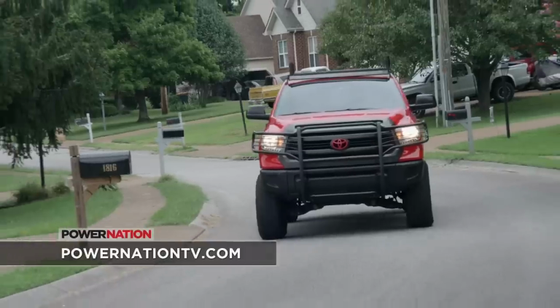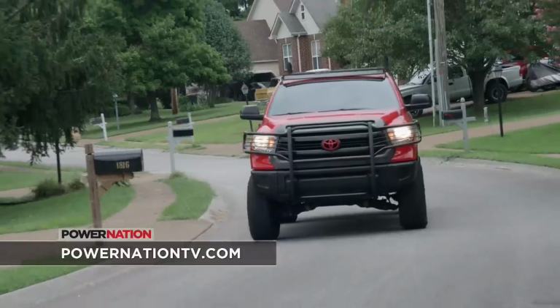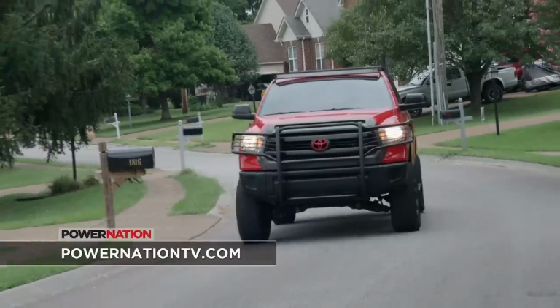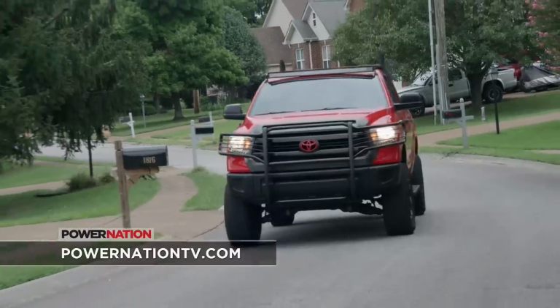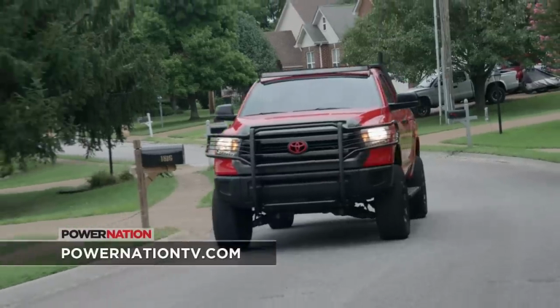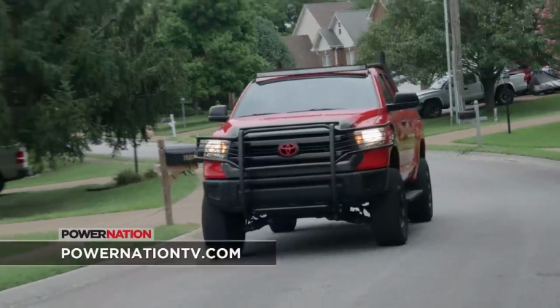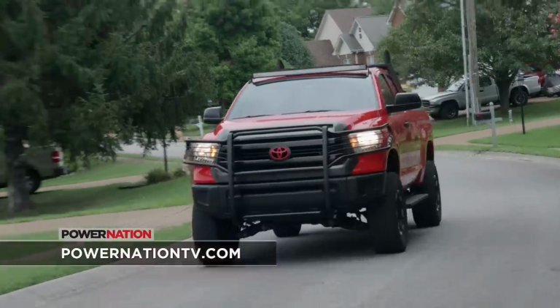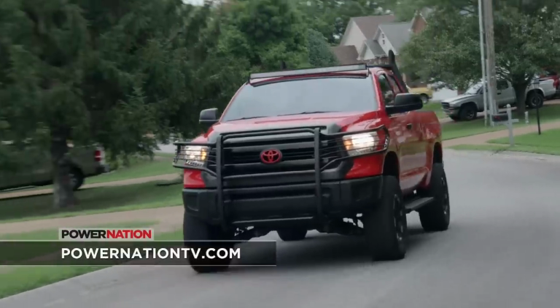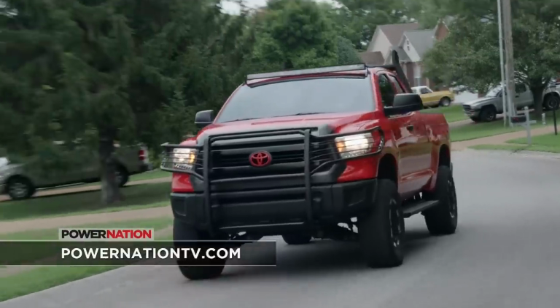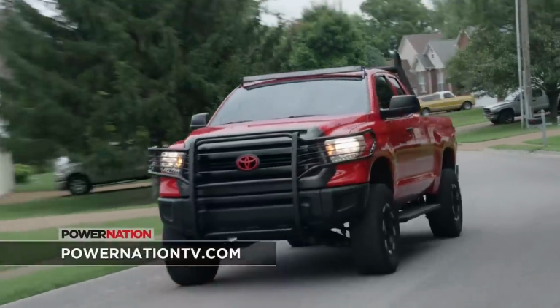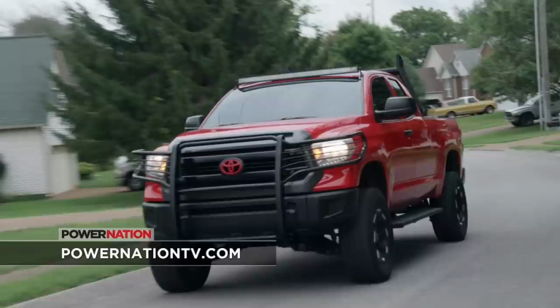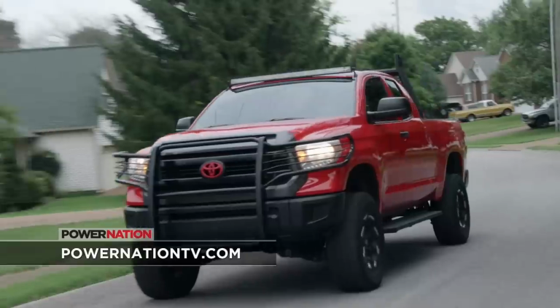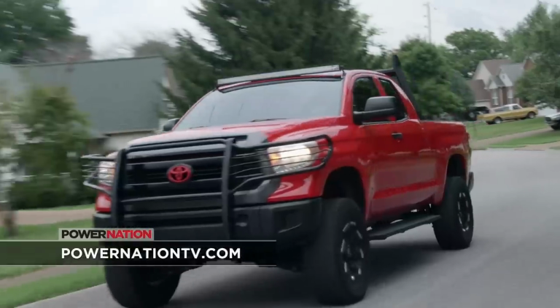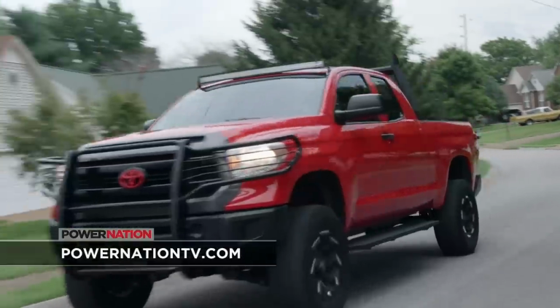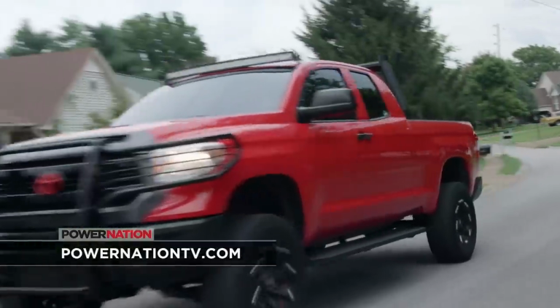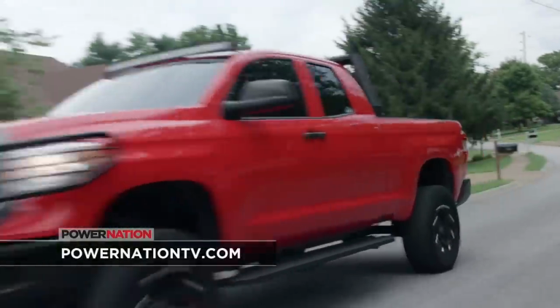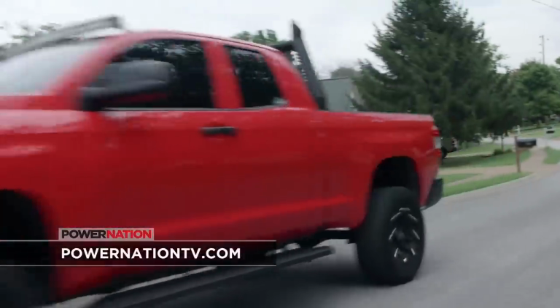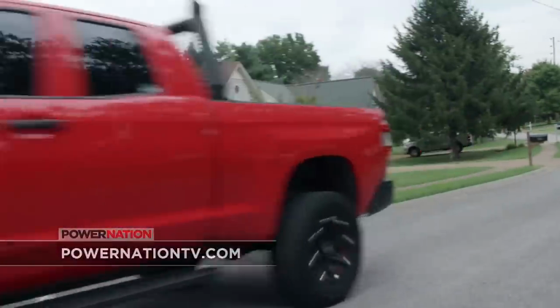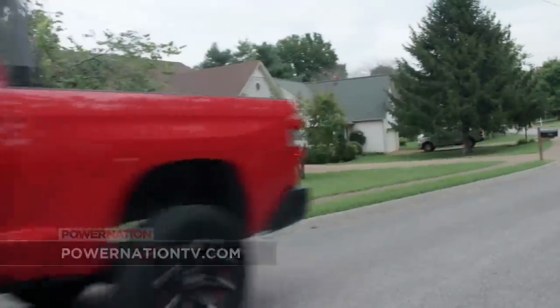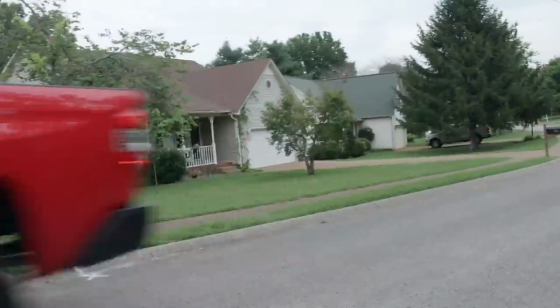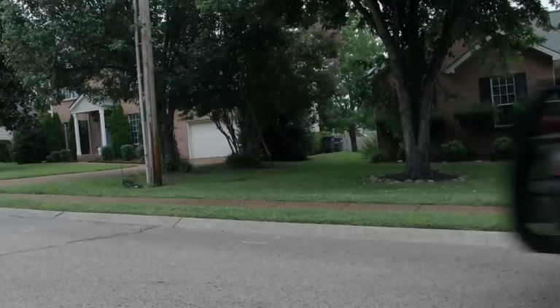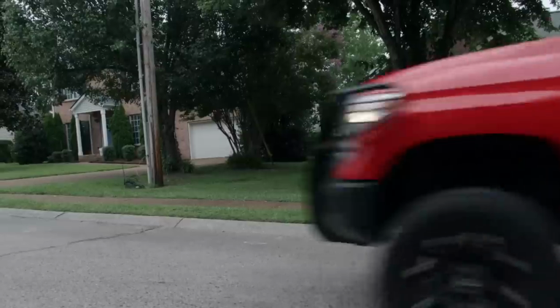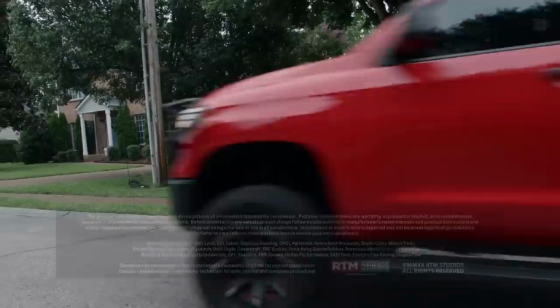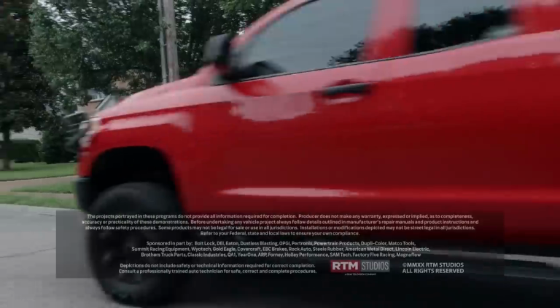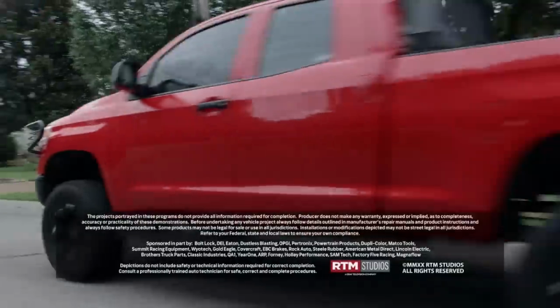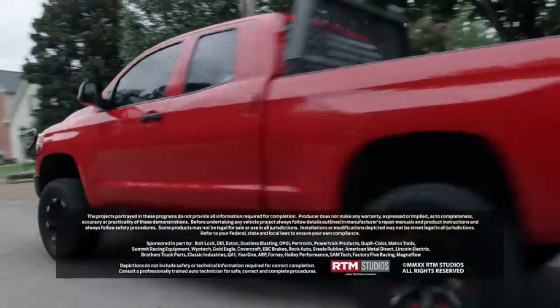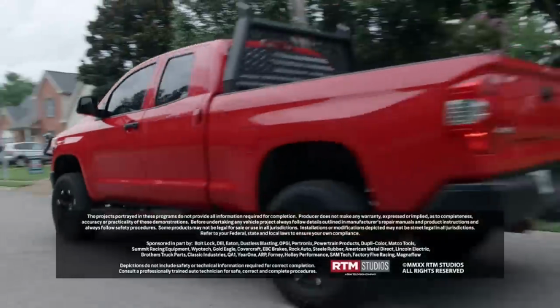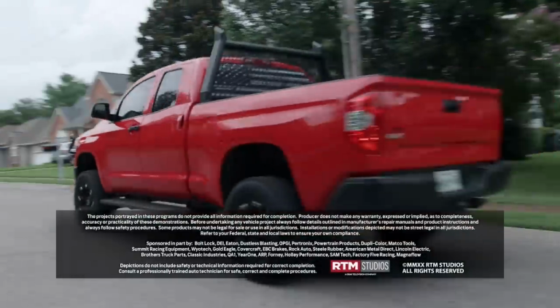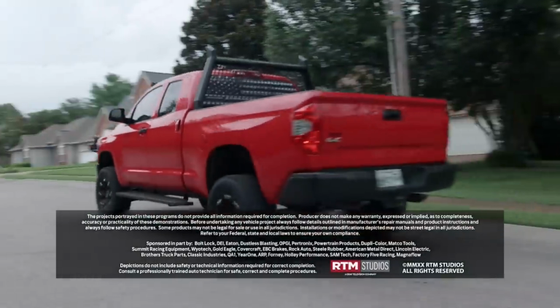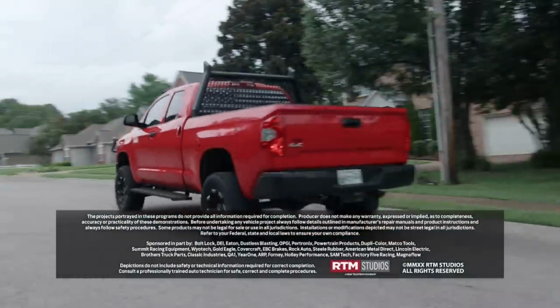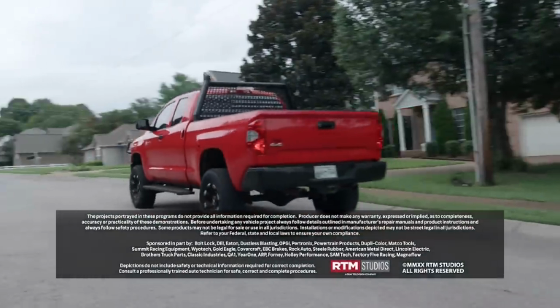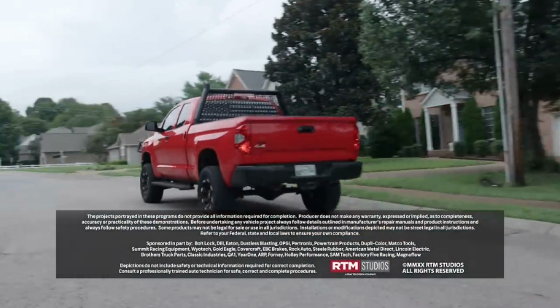For more information on our C10 or any project, be sure to check us out at PowerNationTV.com.